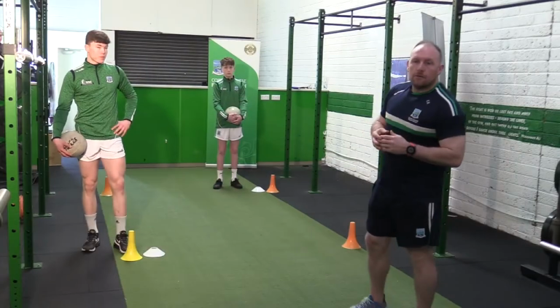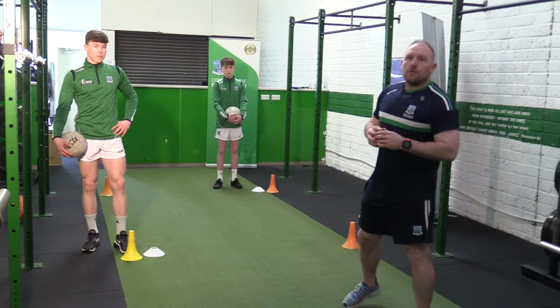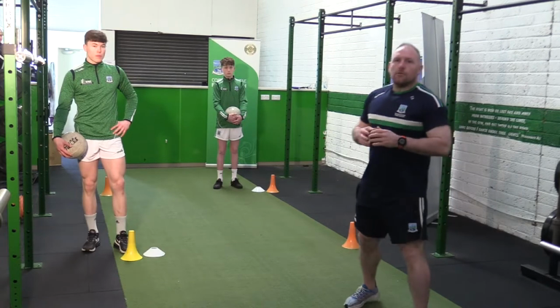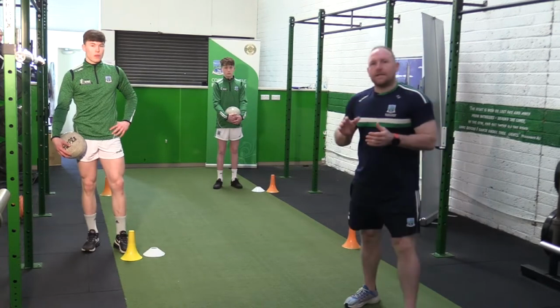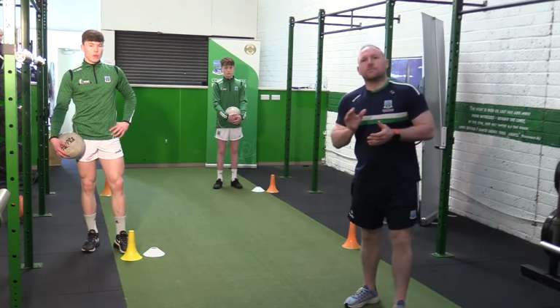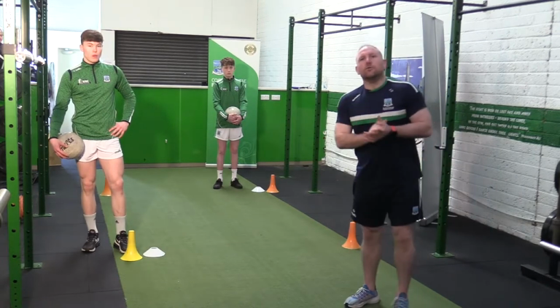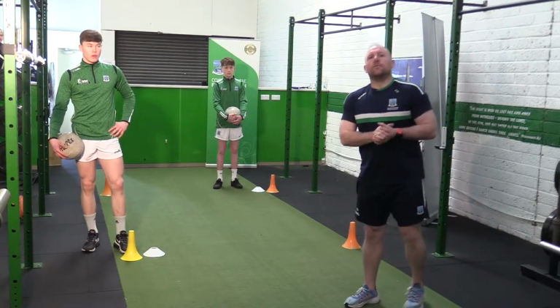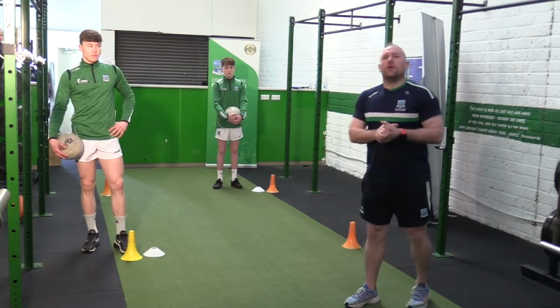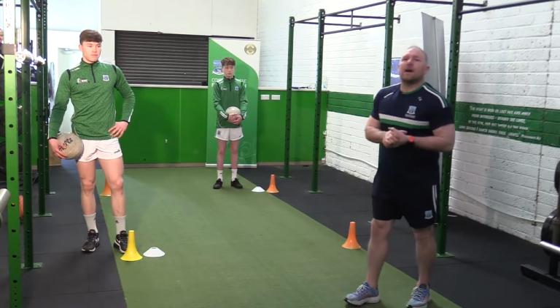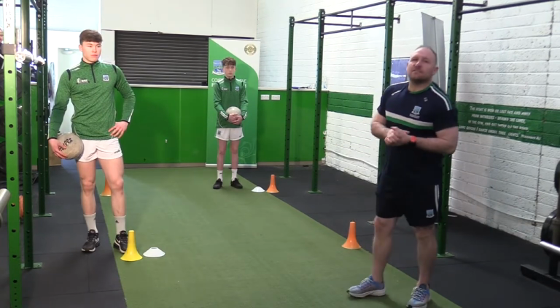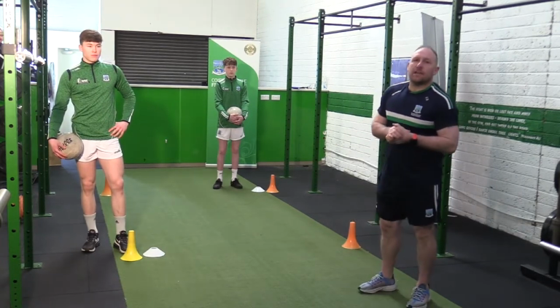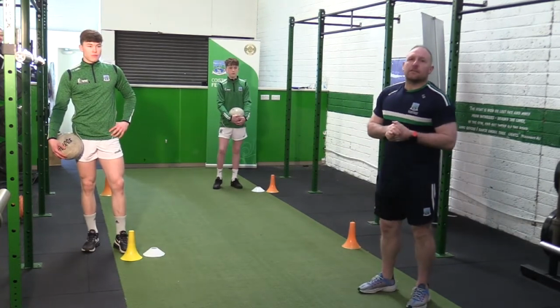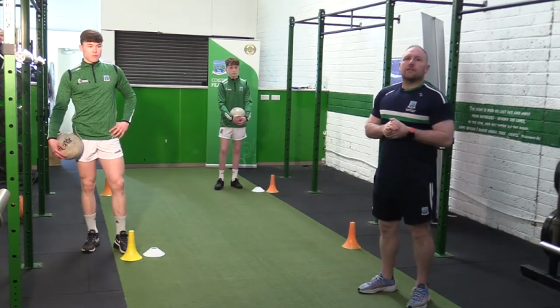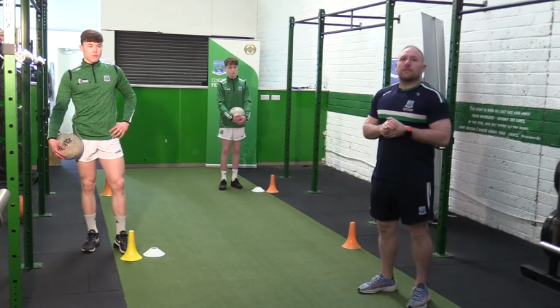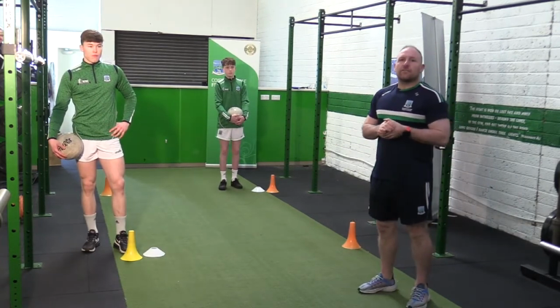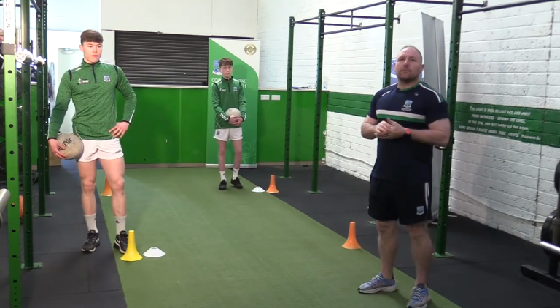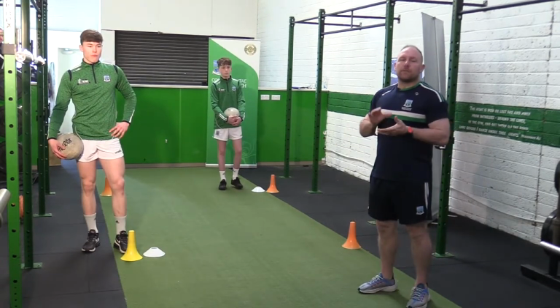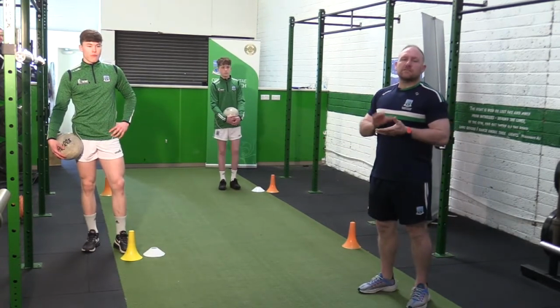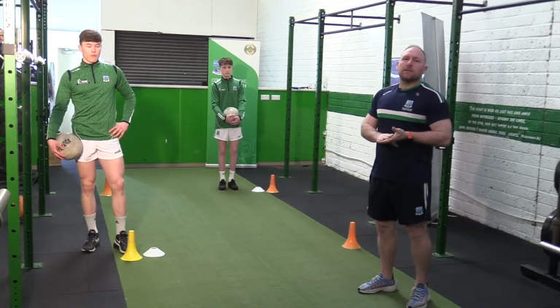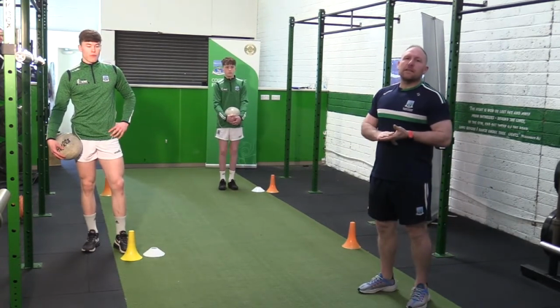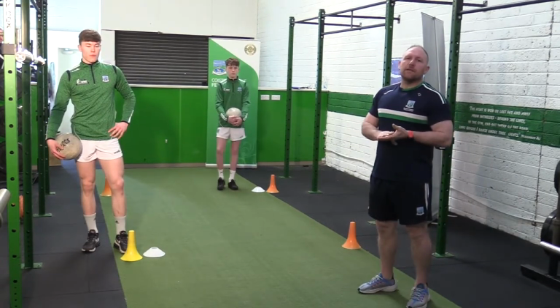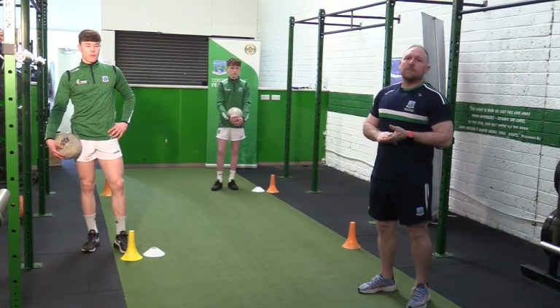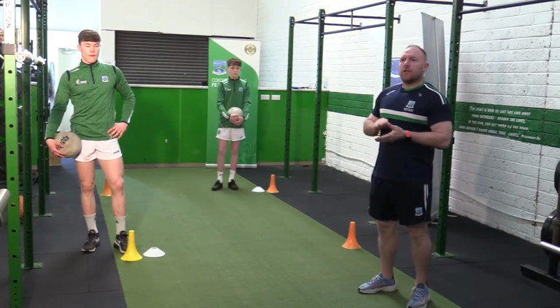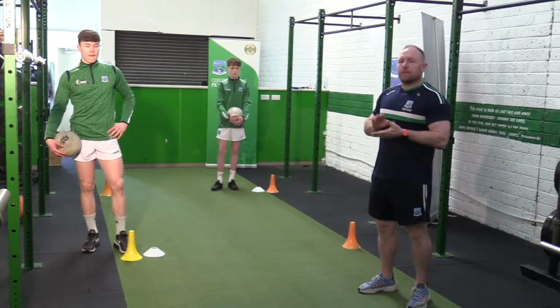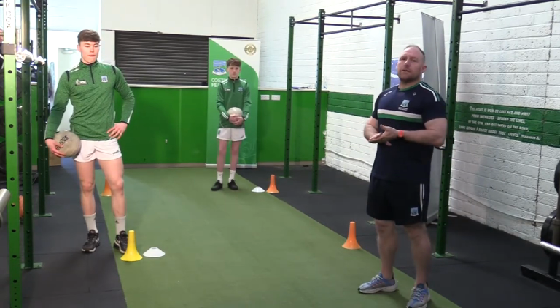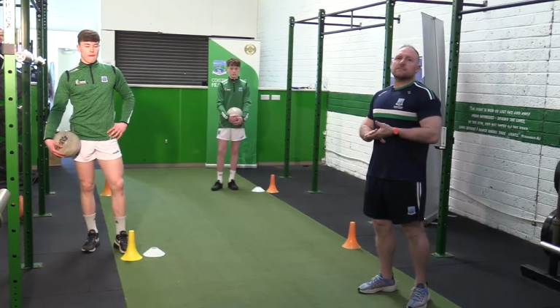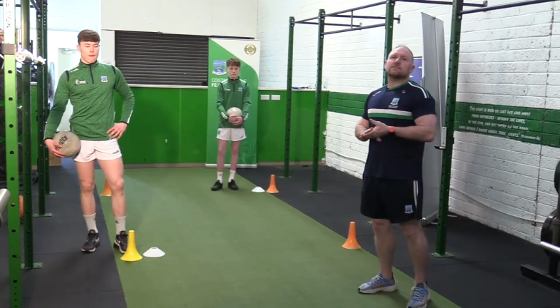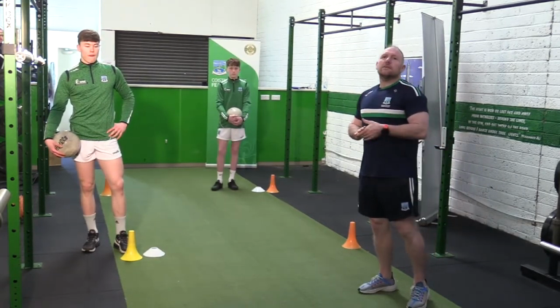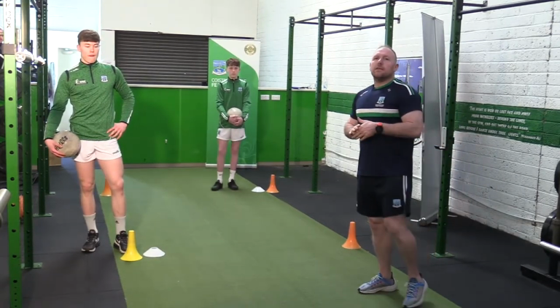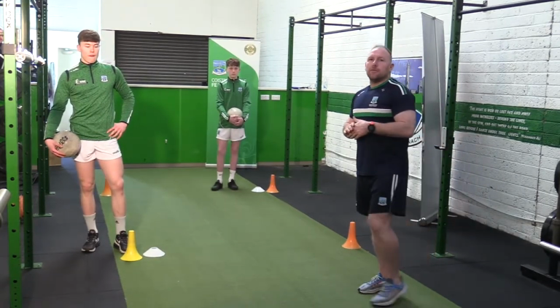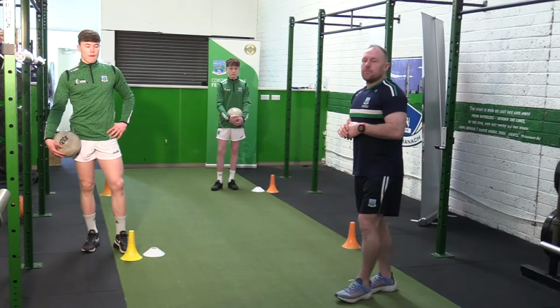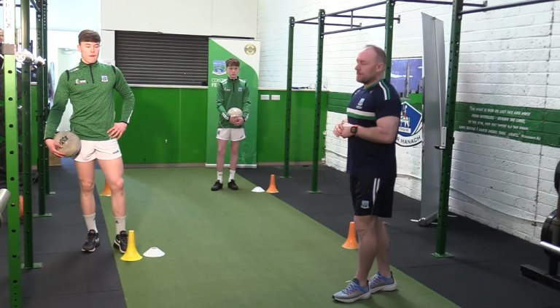Right, so for our last set, the same principle again — 8 minutes every minute.